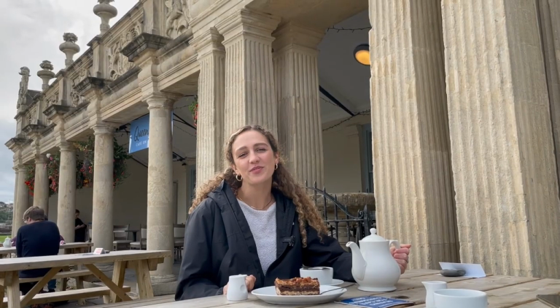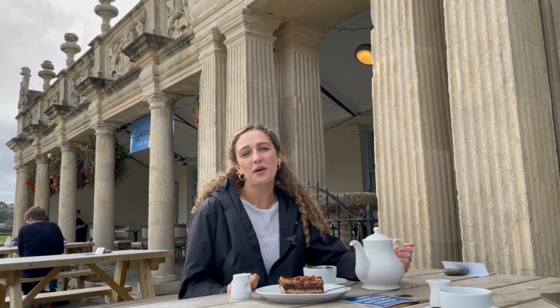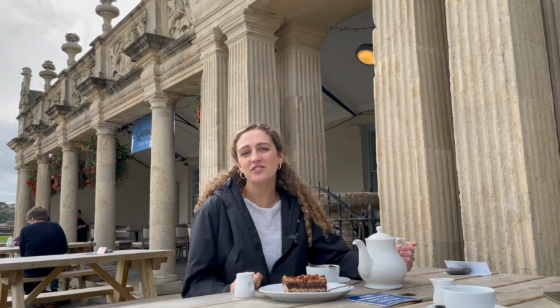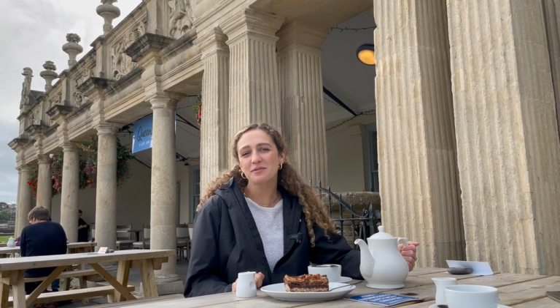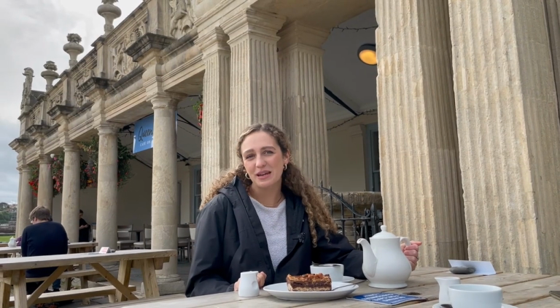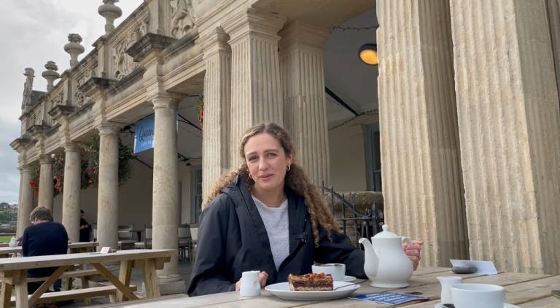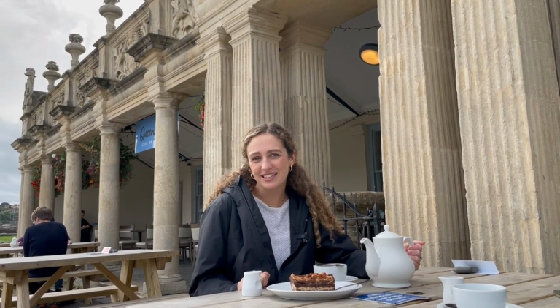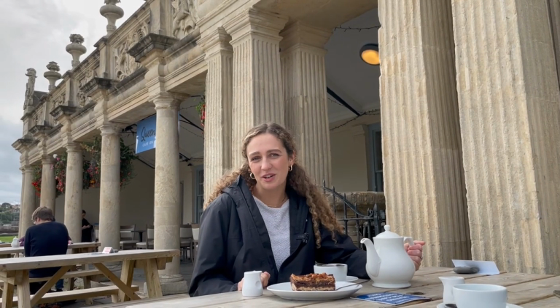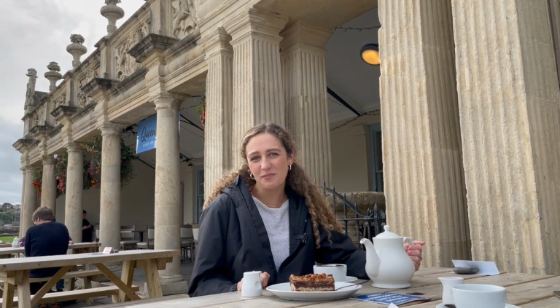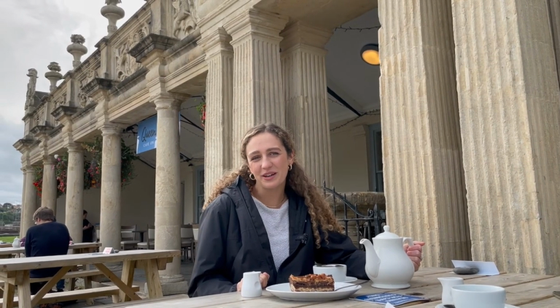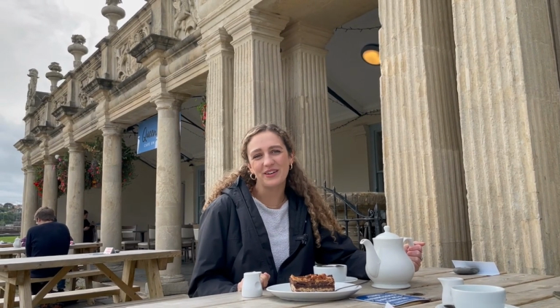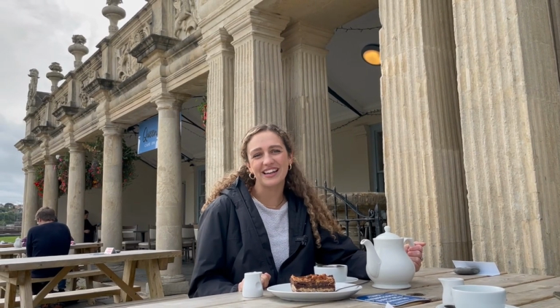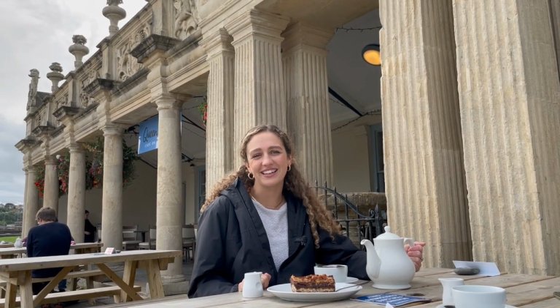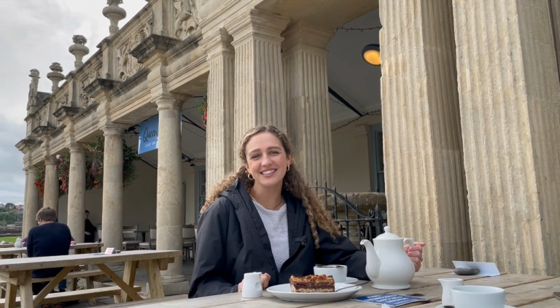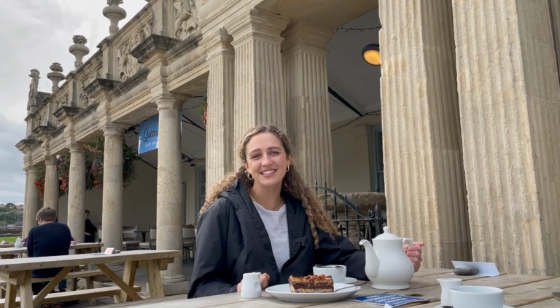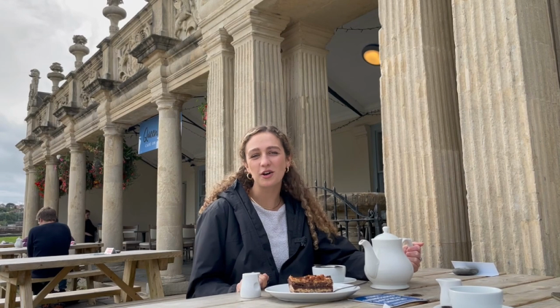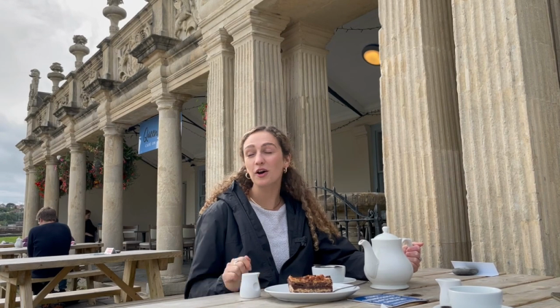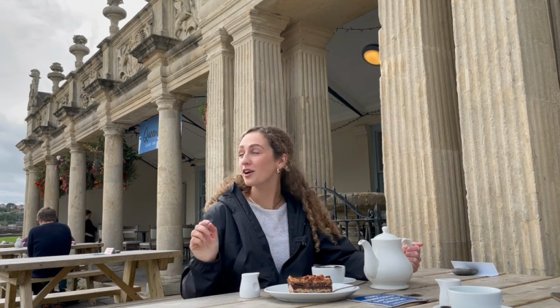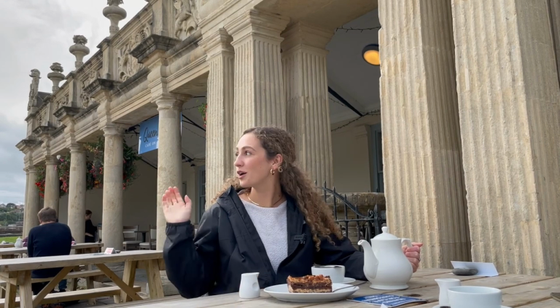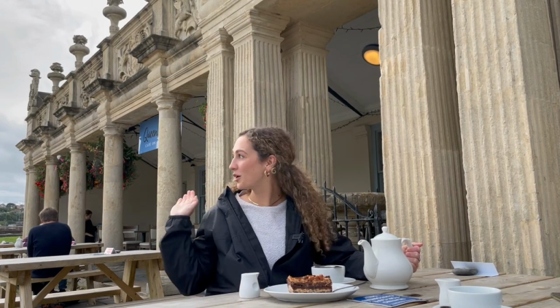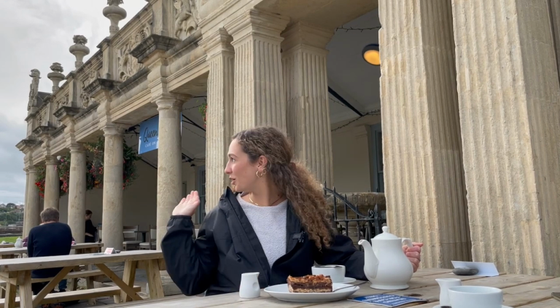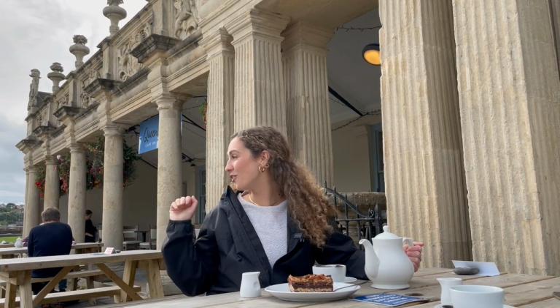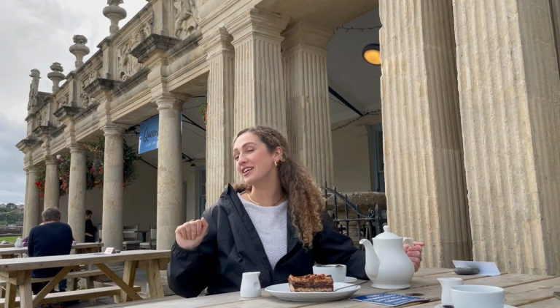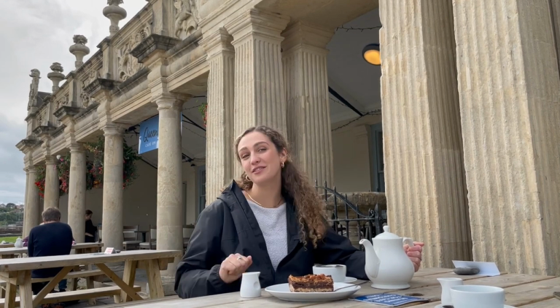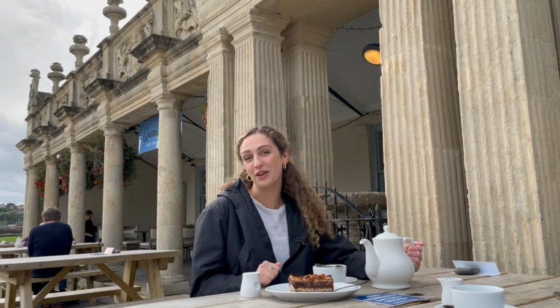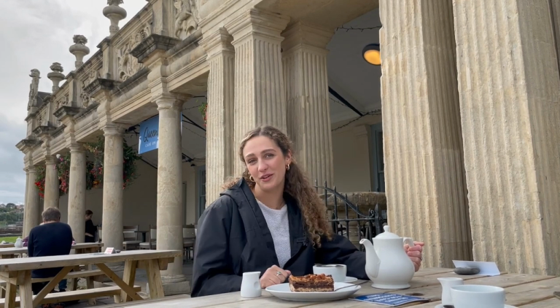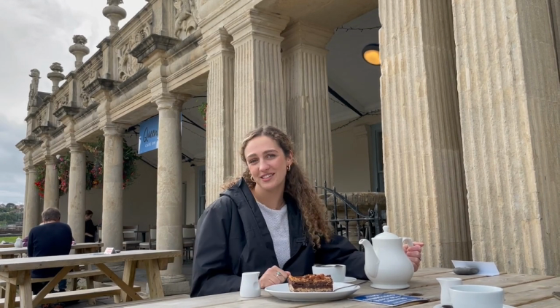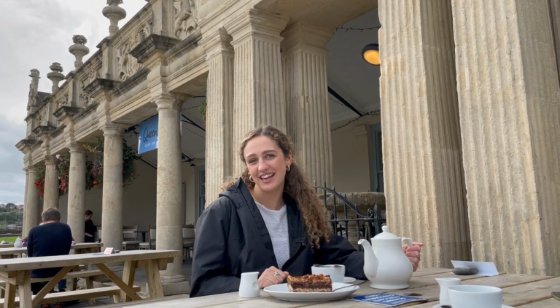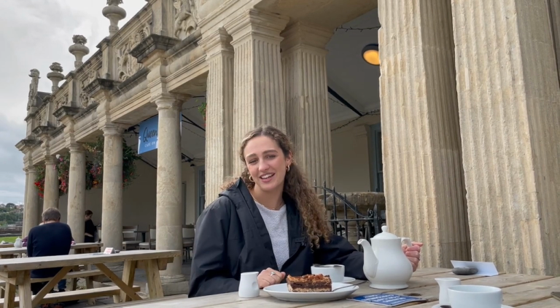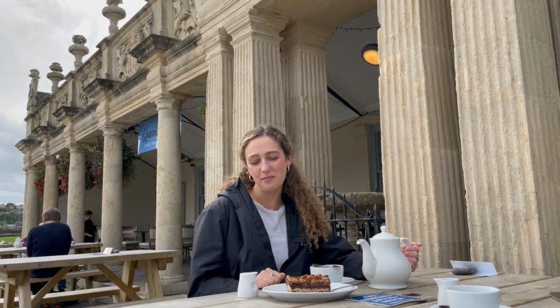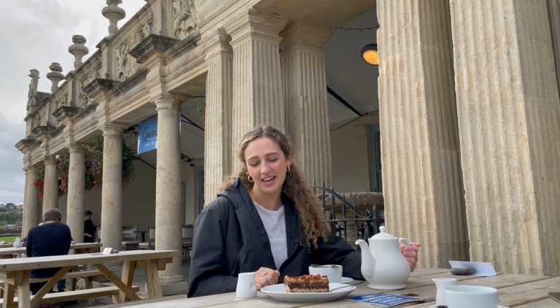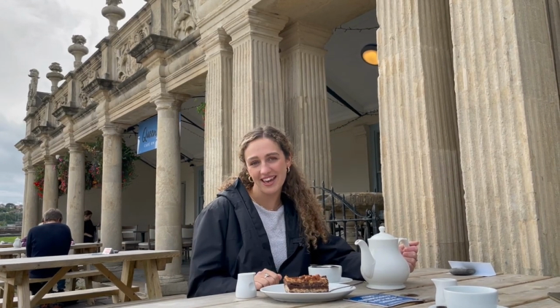We've just made a pit stop at Queen Anne's — it's got glorious views and even bear cake.